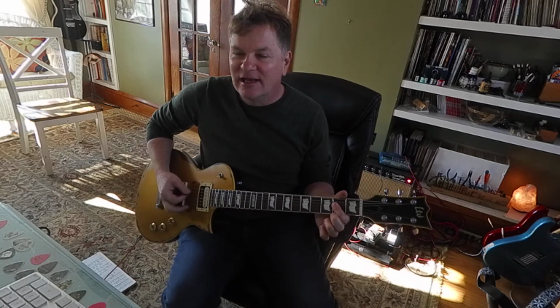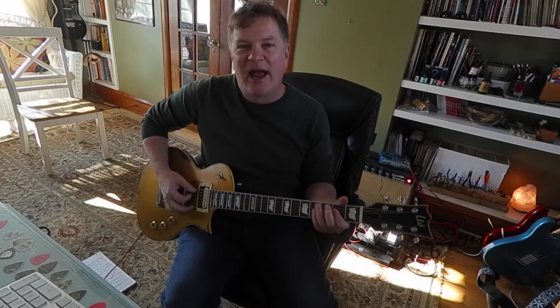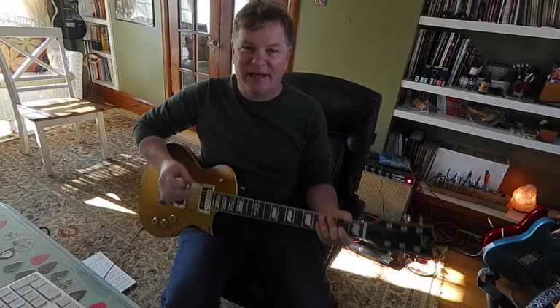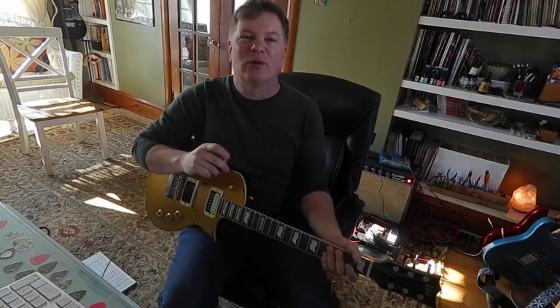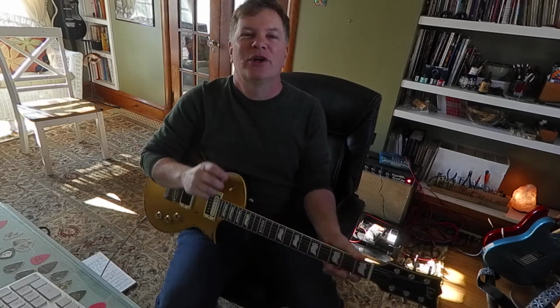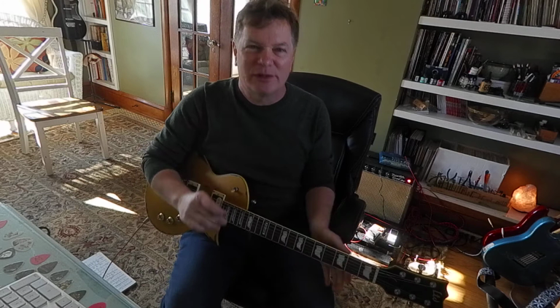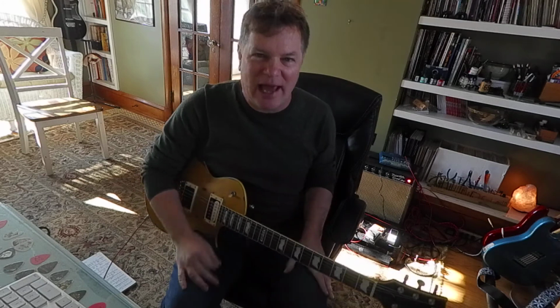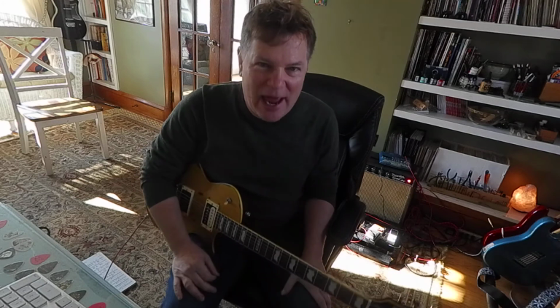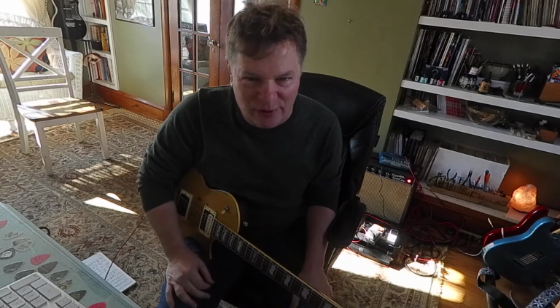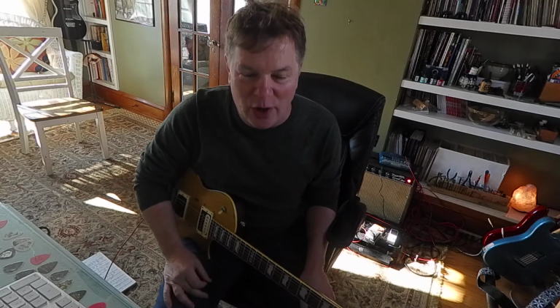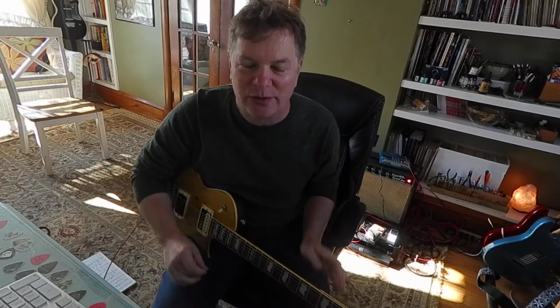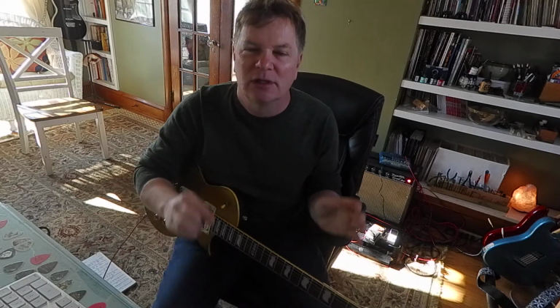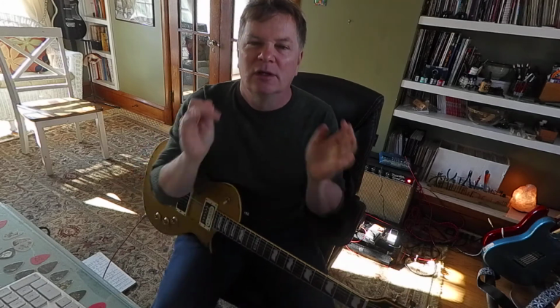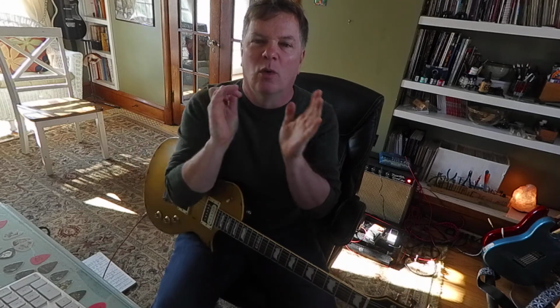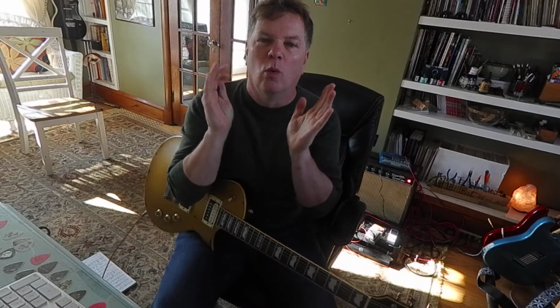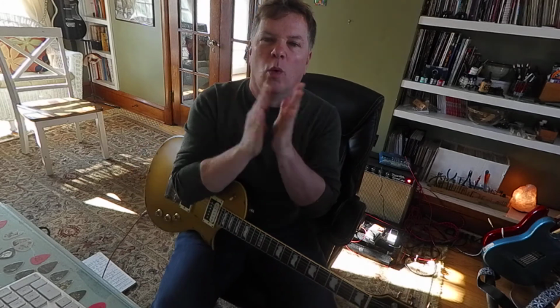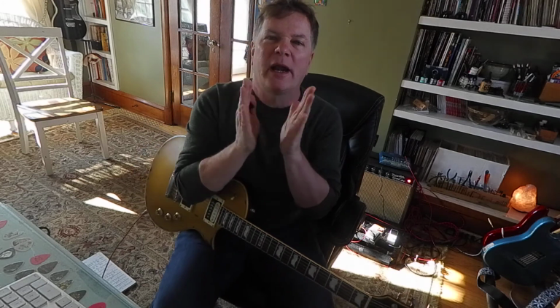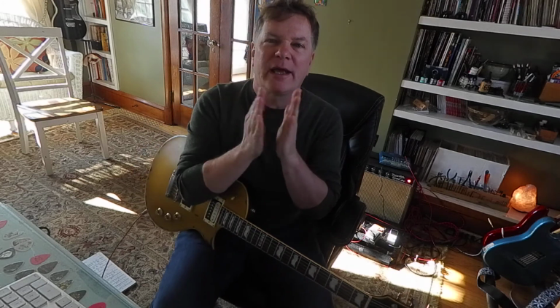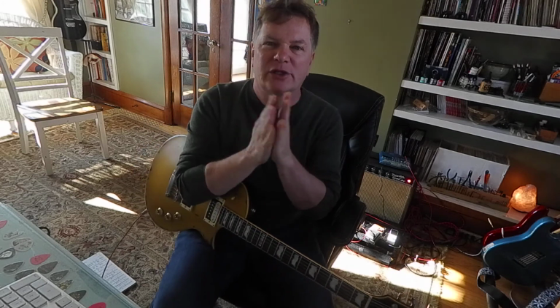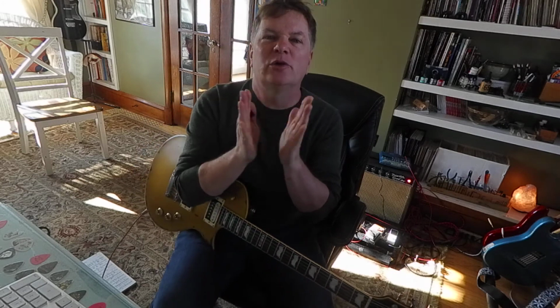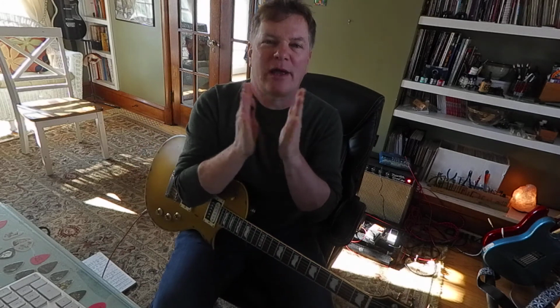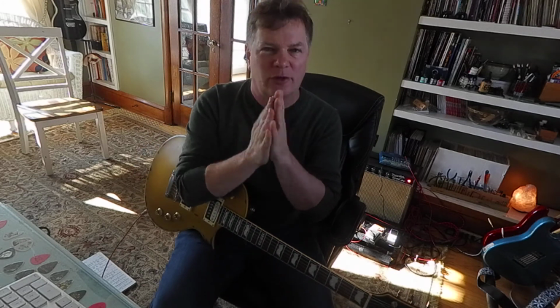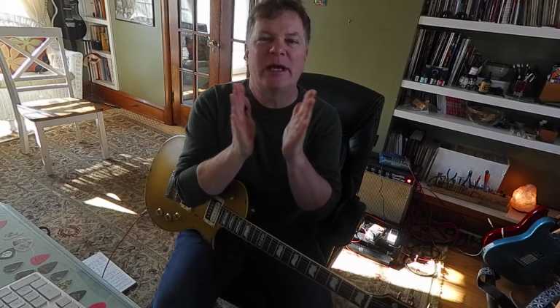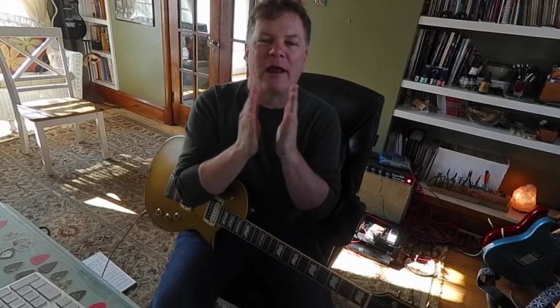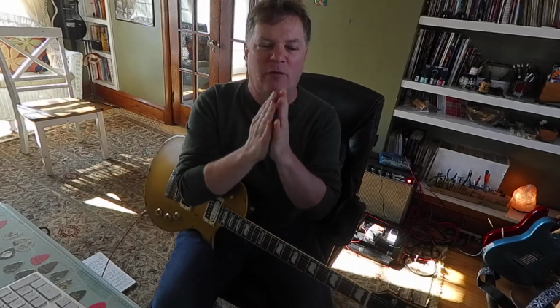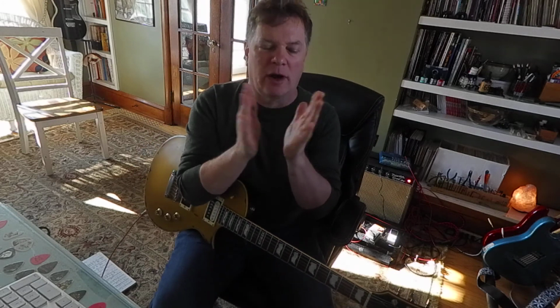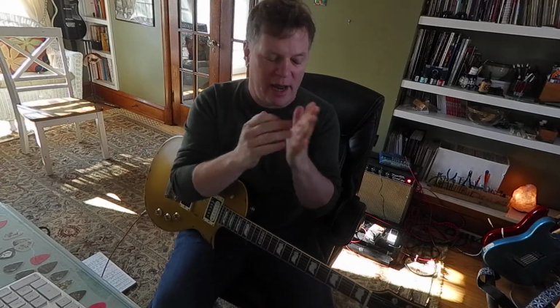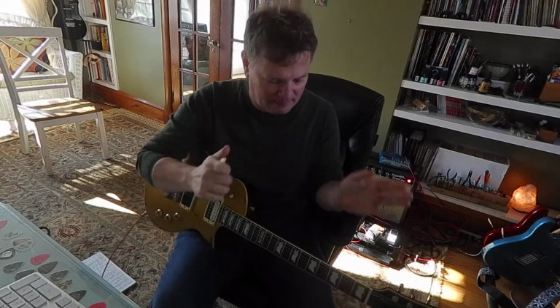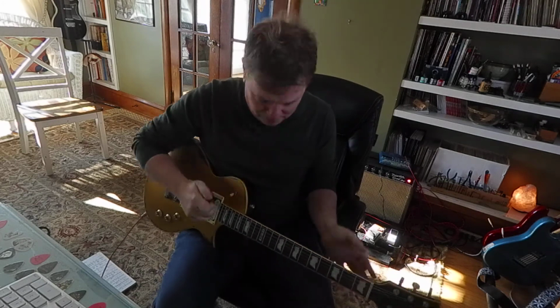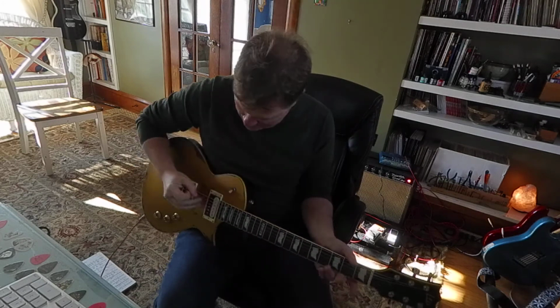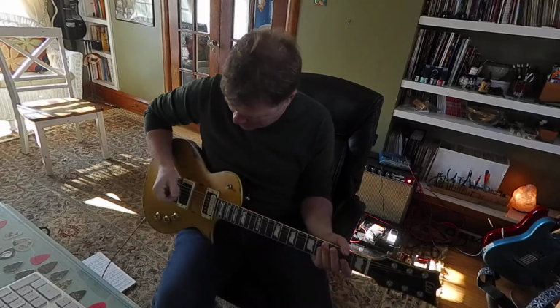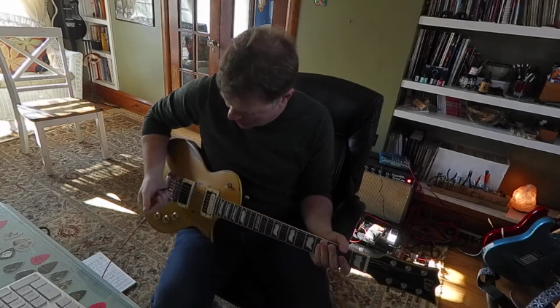And again, we're using eighth notes: 1-and, 2-and, 3-and, 4-and.